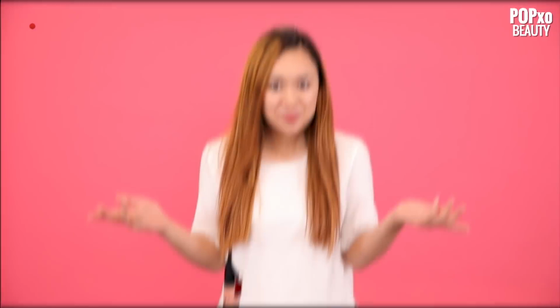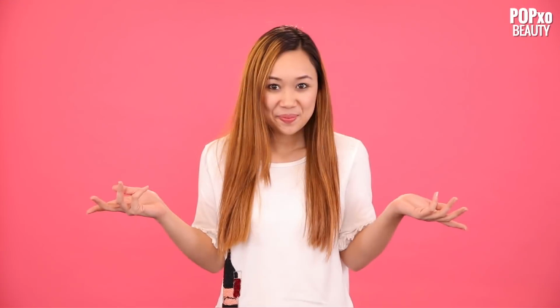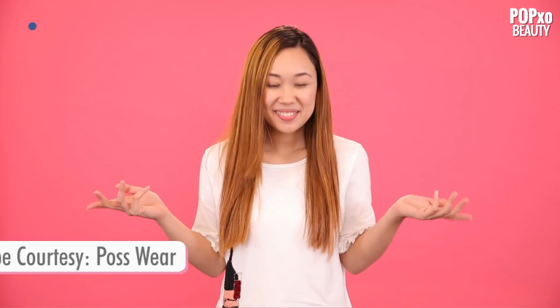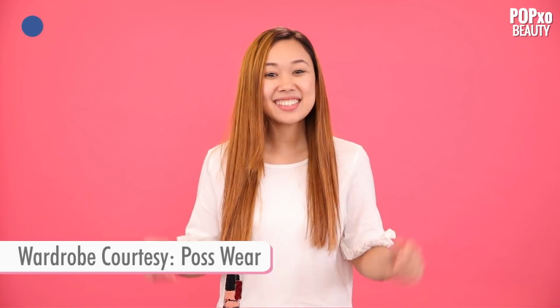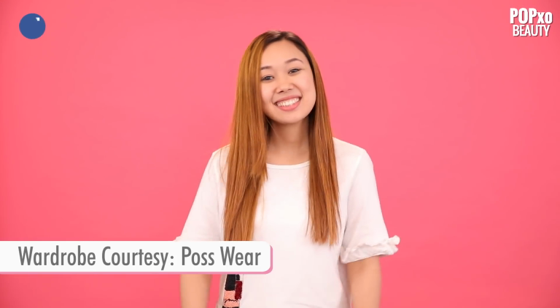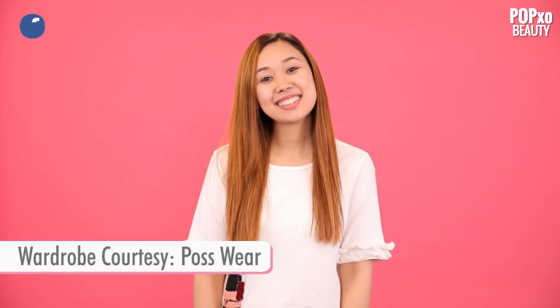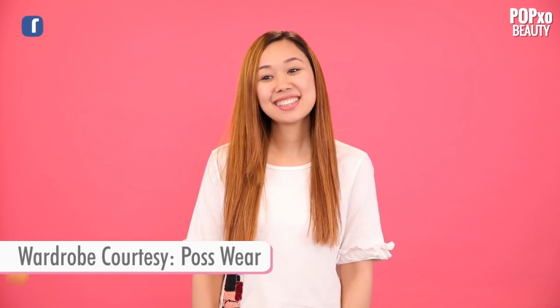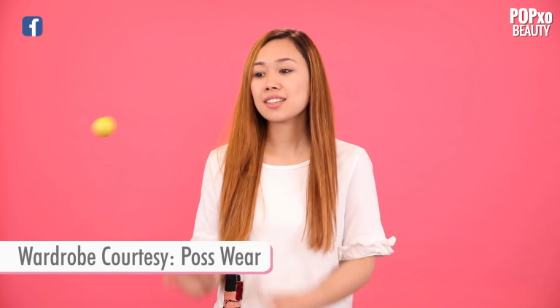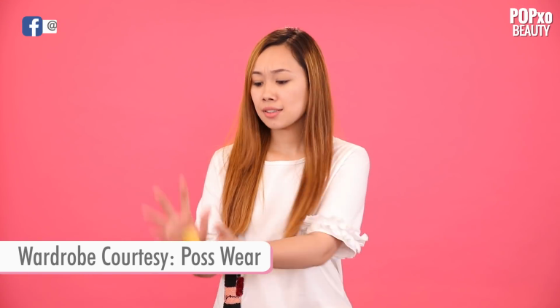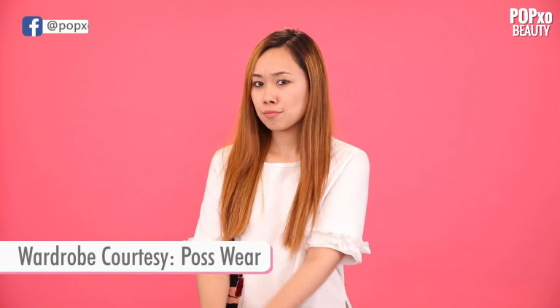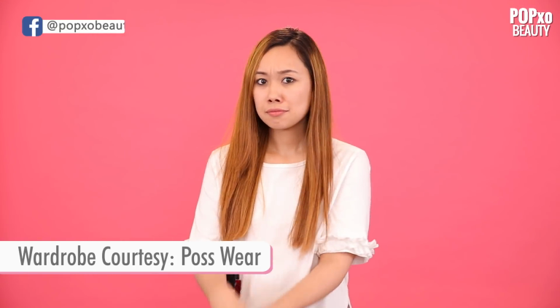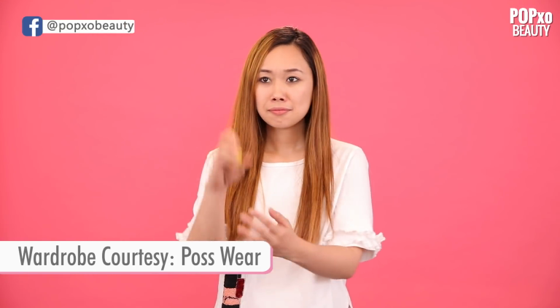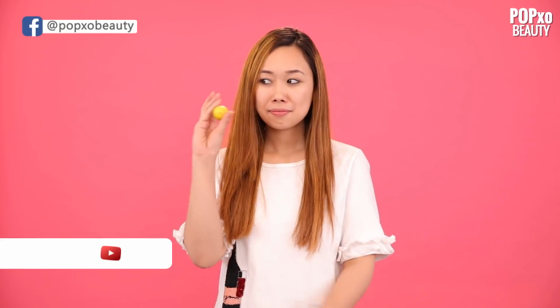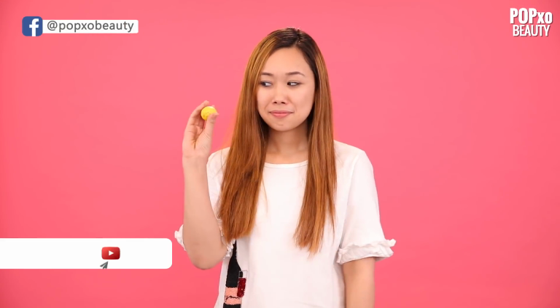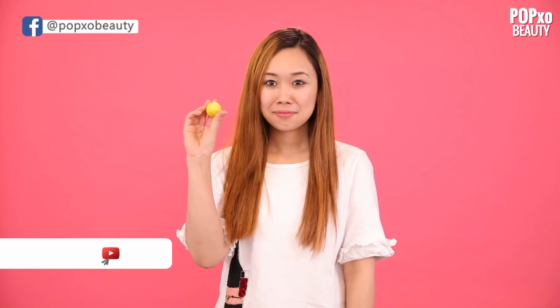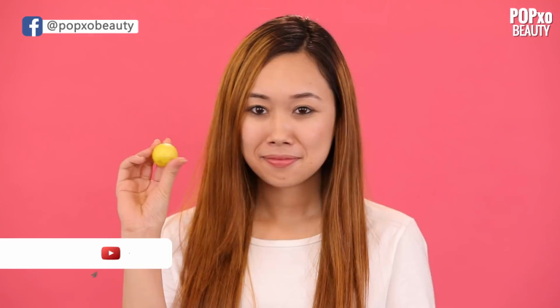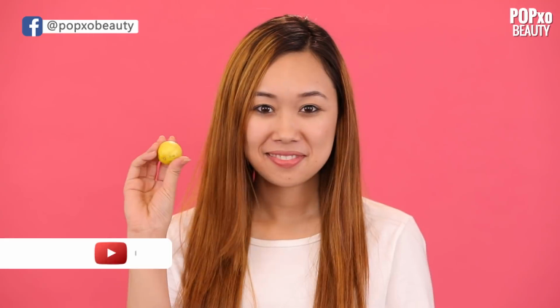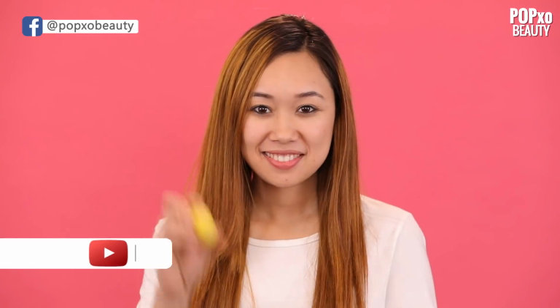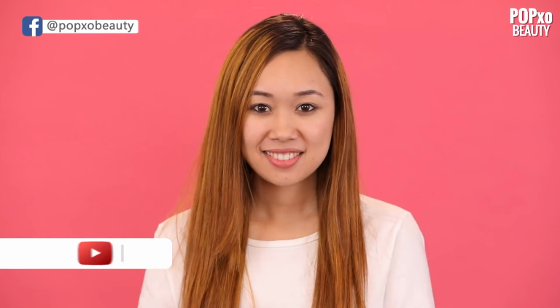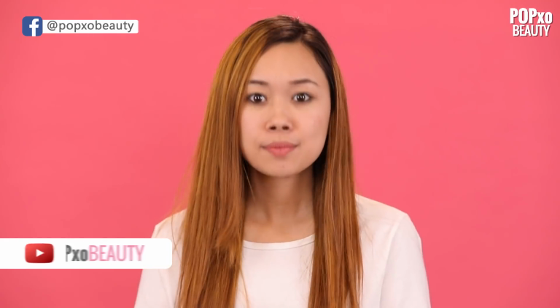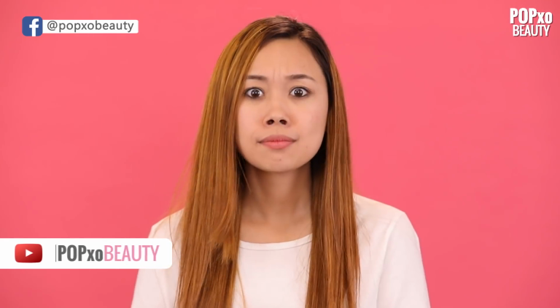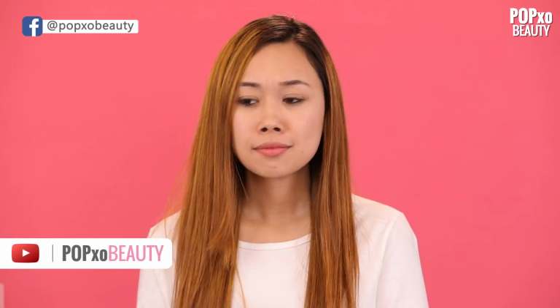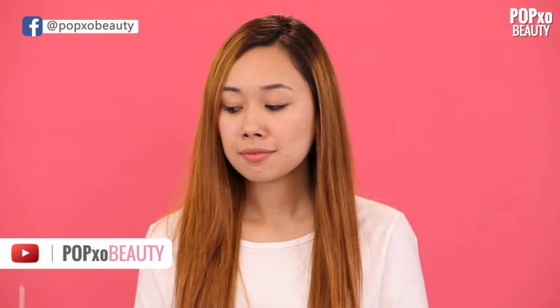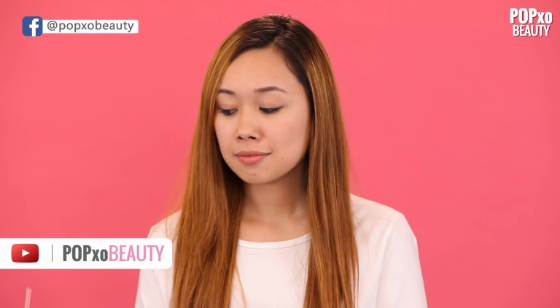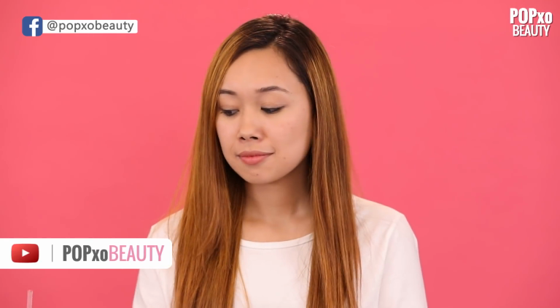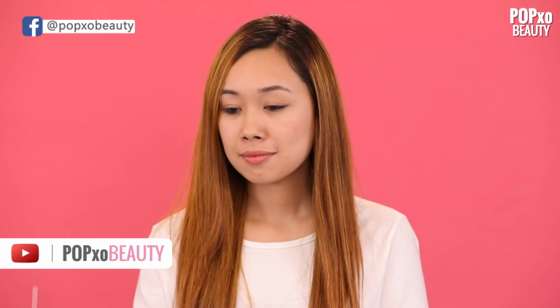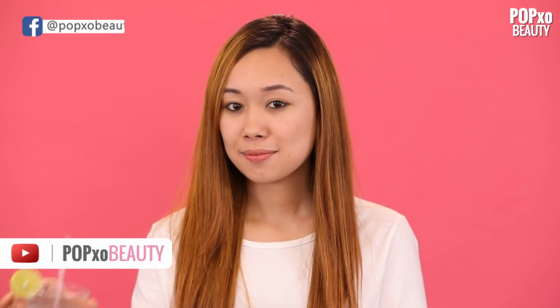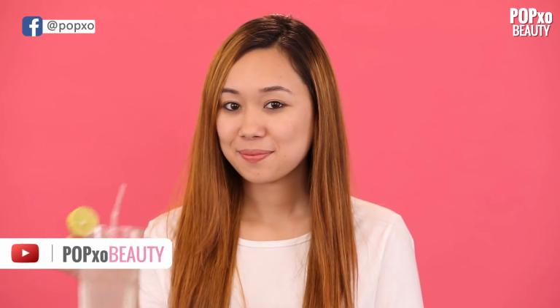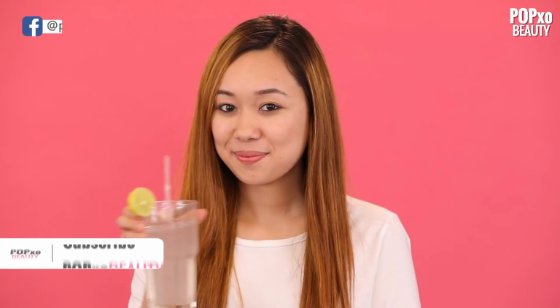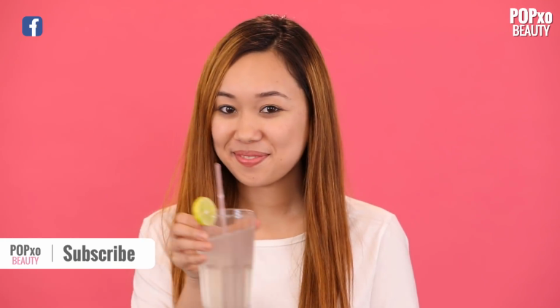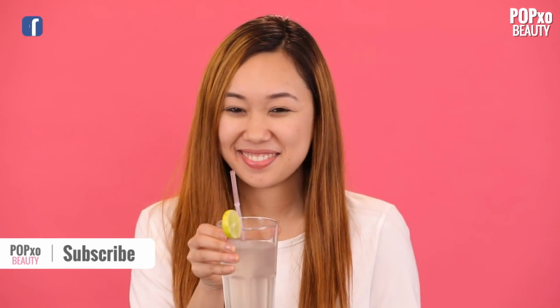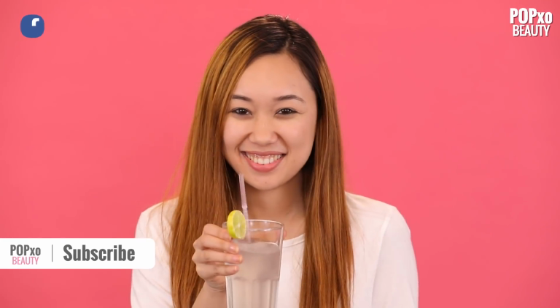Aren't these hacks awesome? Who knew a simple kitchen product could do you so good? Now go finish your lemonade!